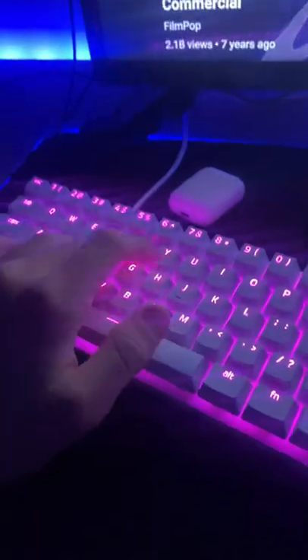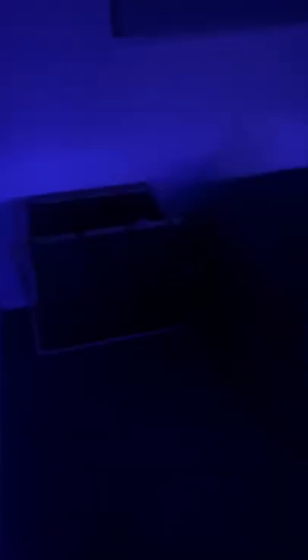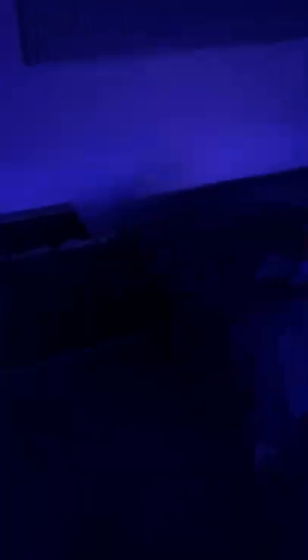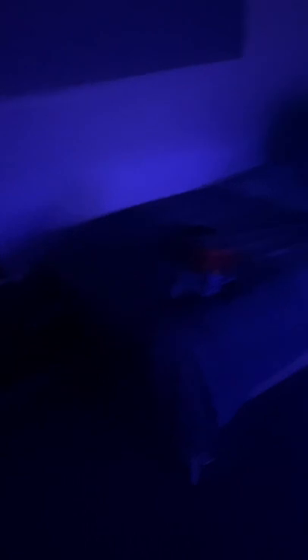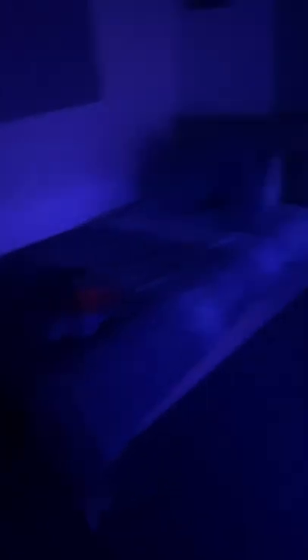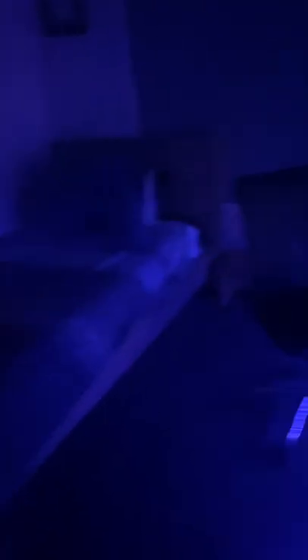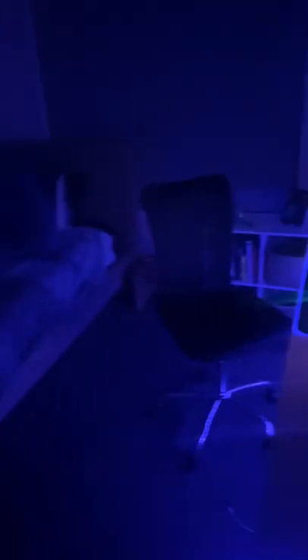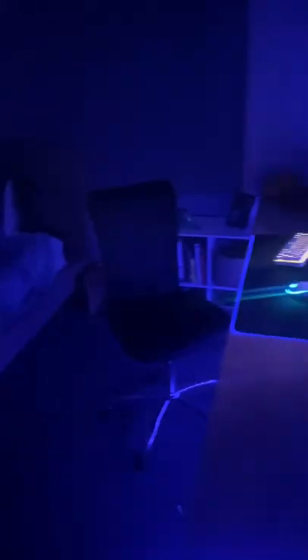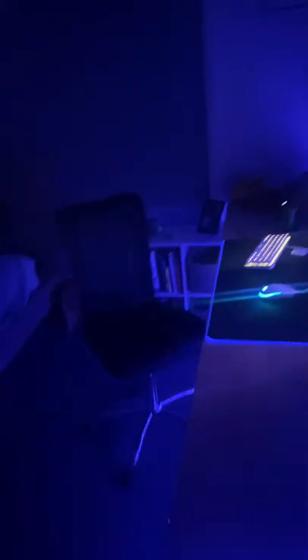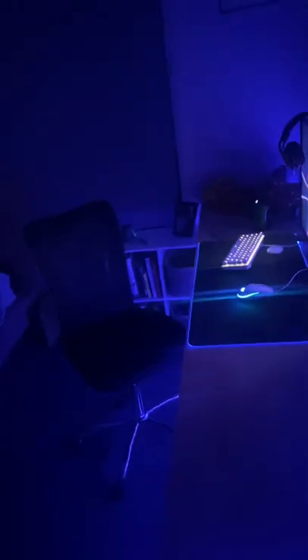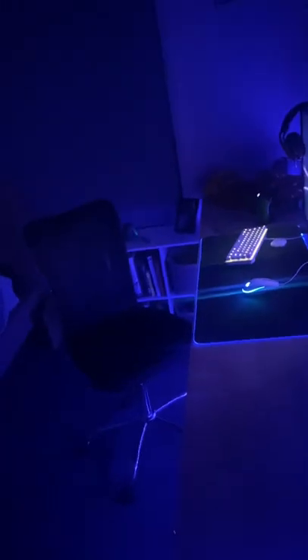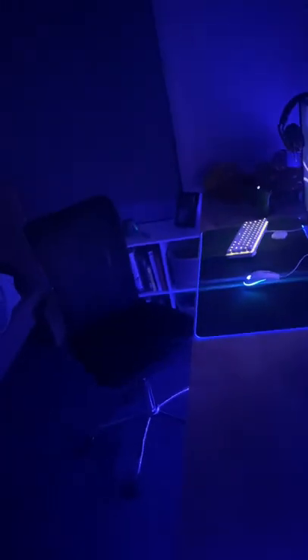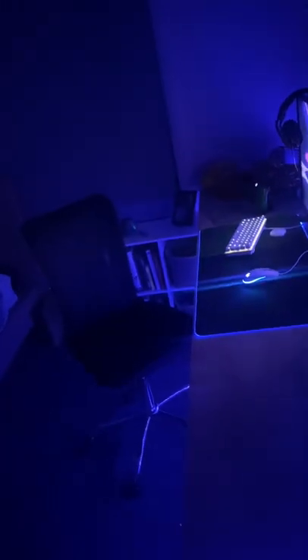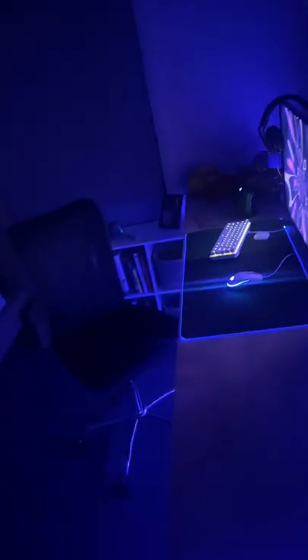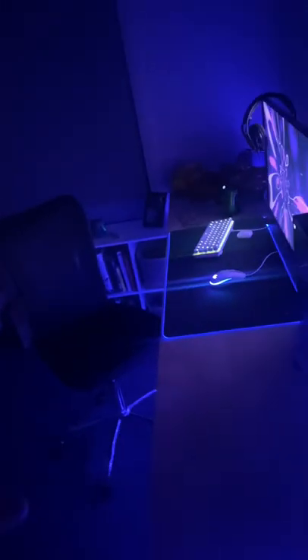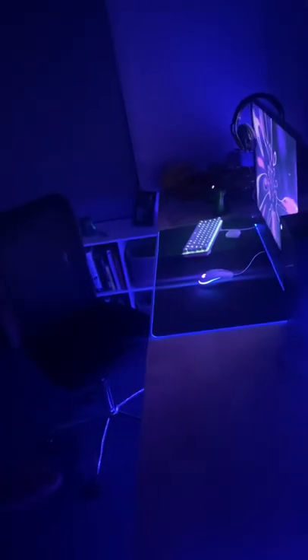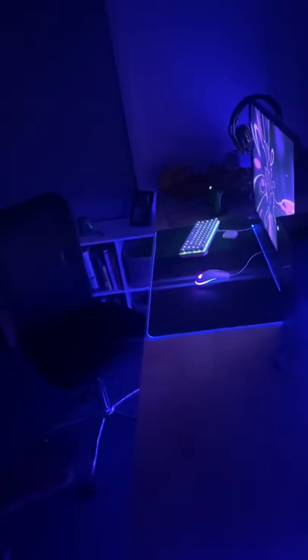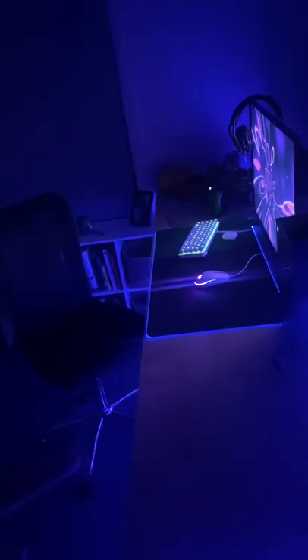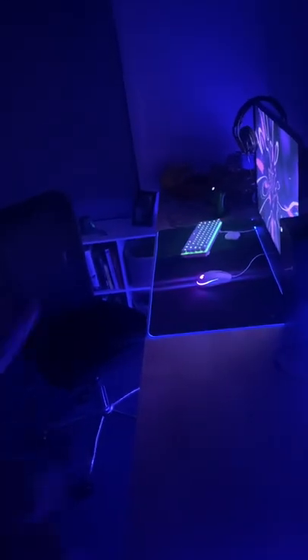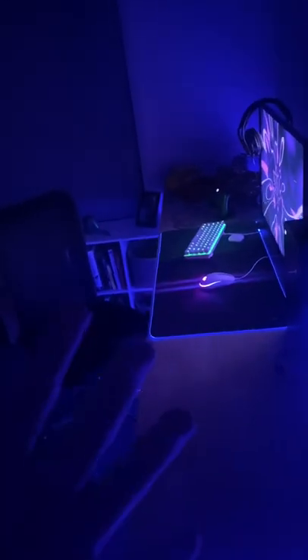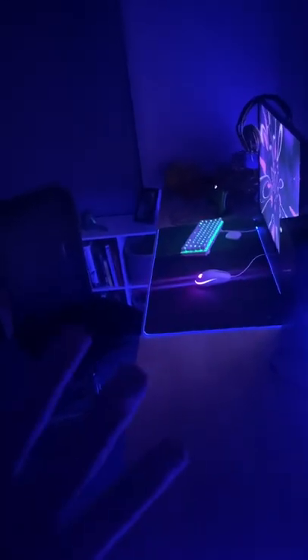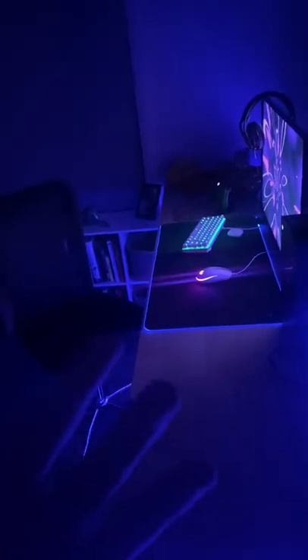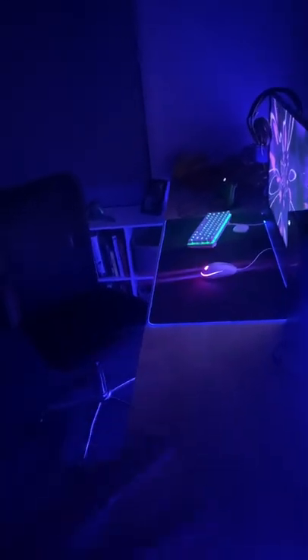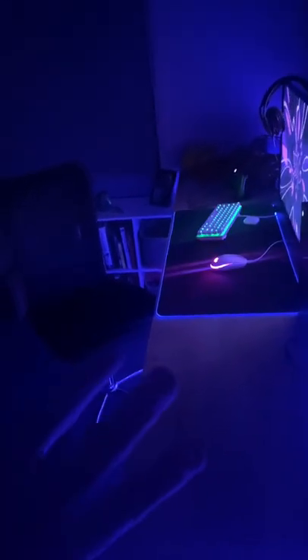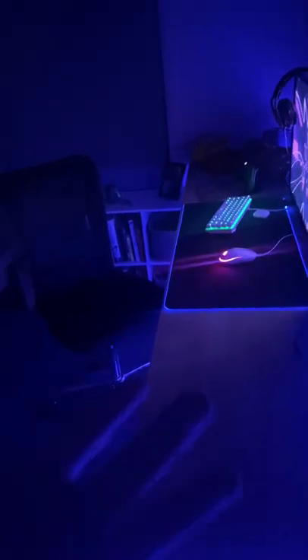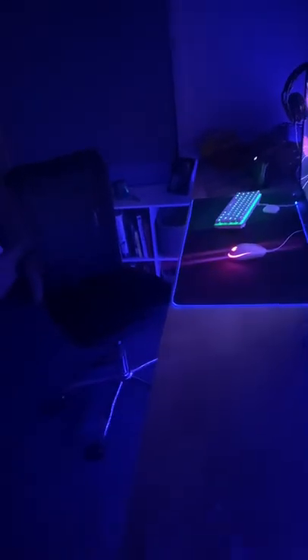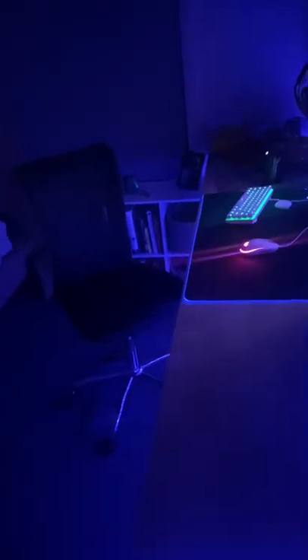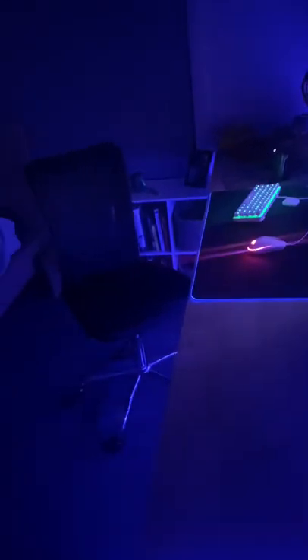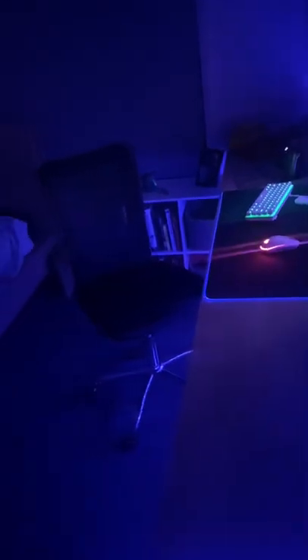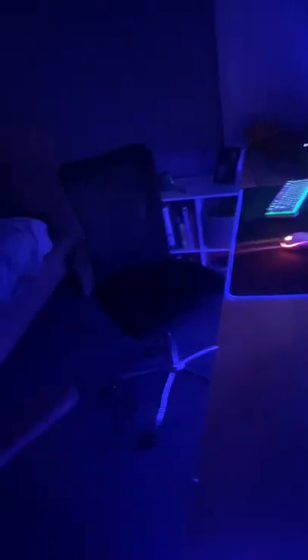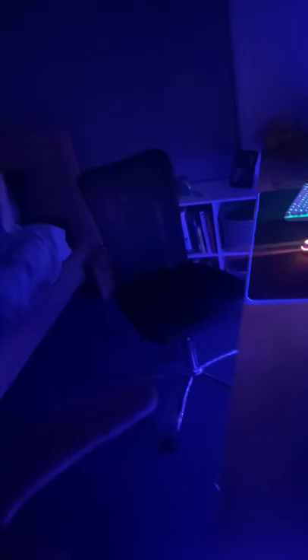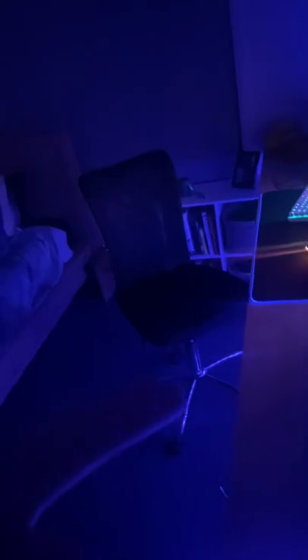So yeah, that's my setup. Drop a like on the video and subscribe if you enjoyed, and I'll see you in the next one.